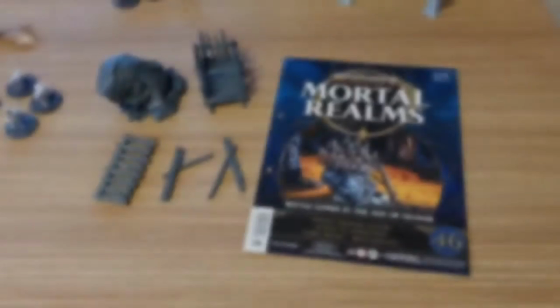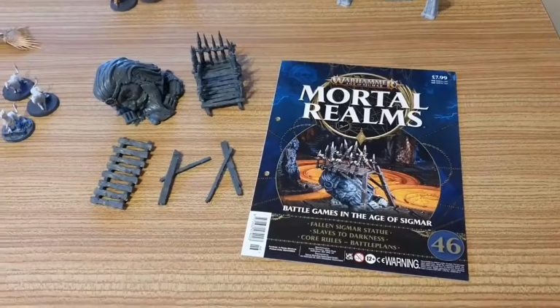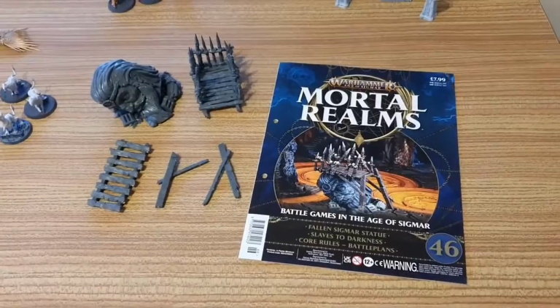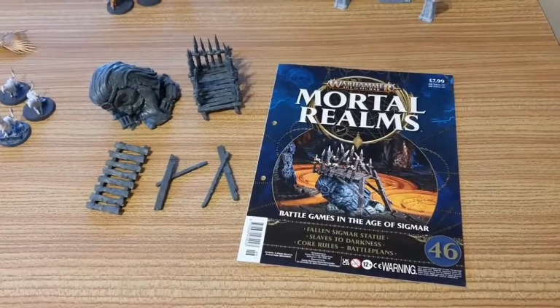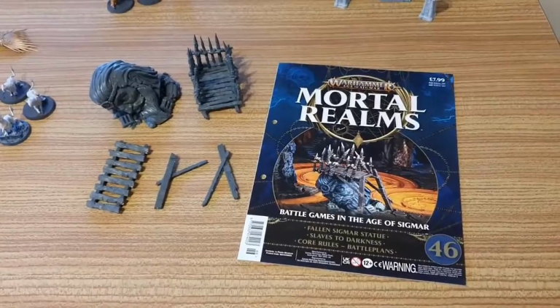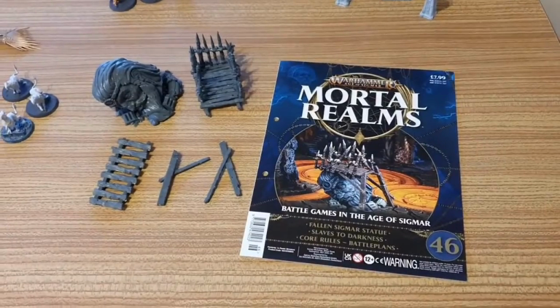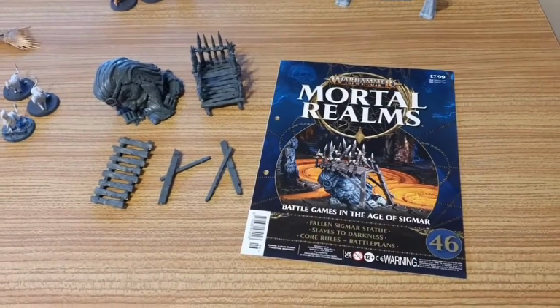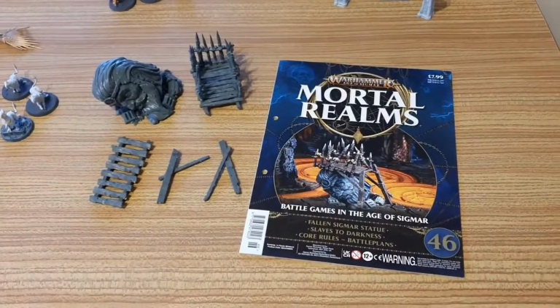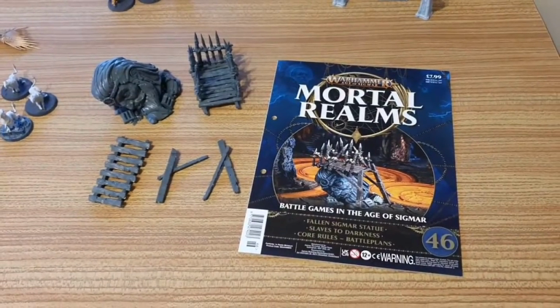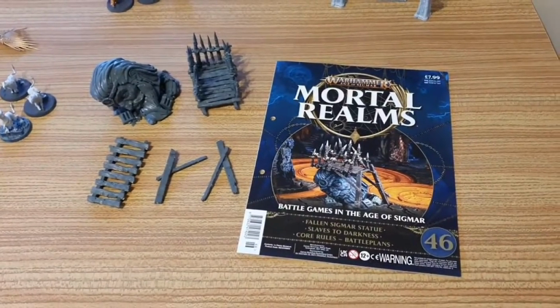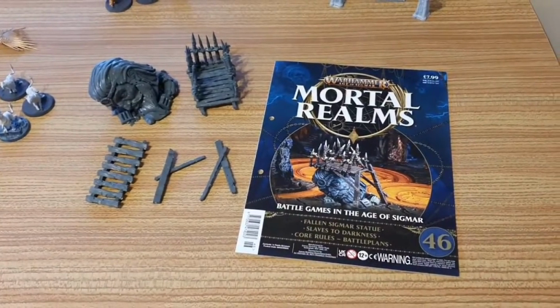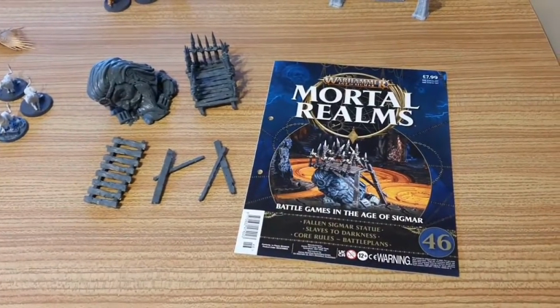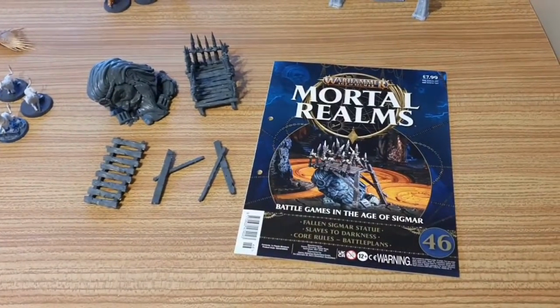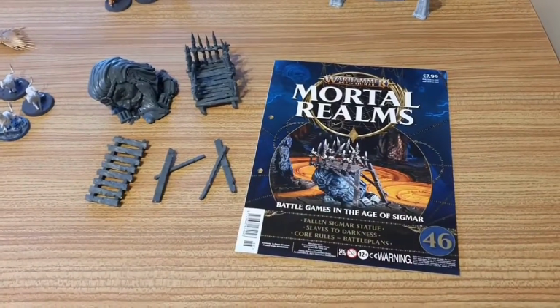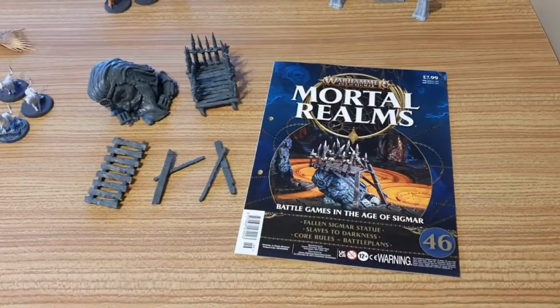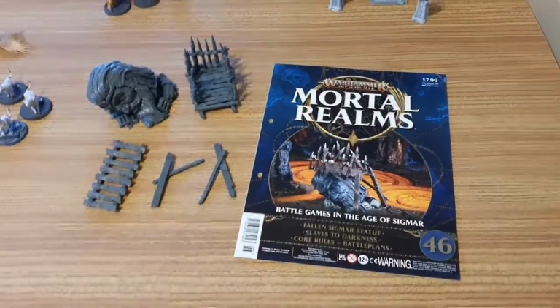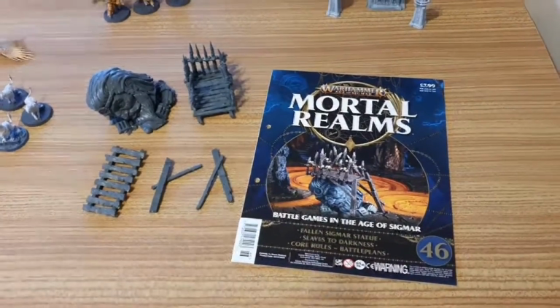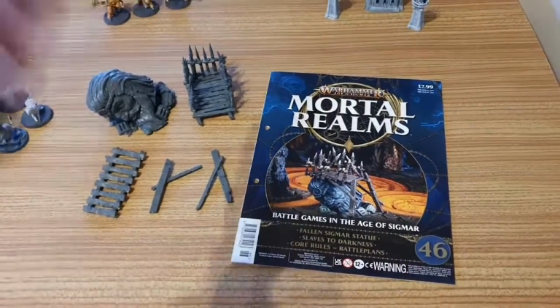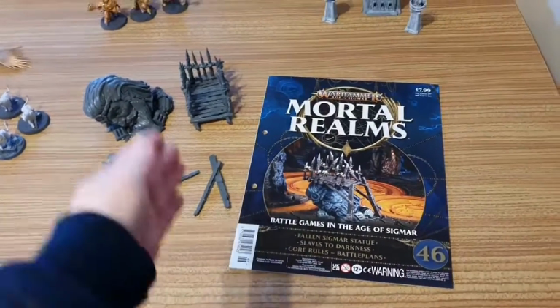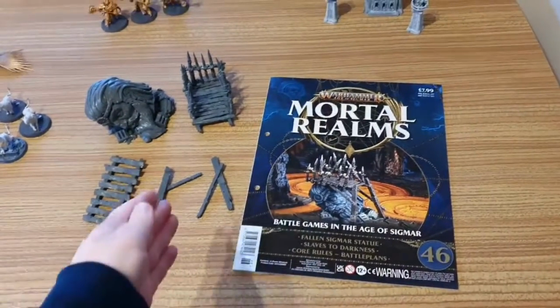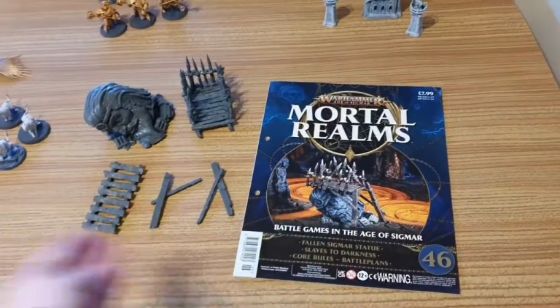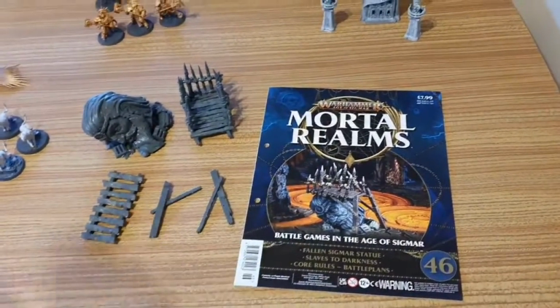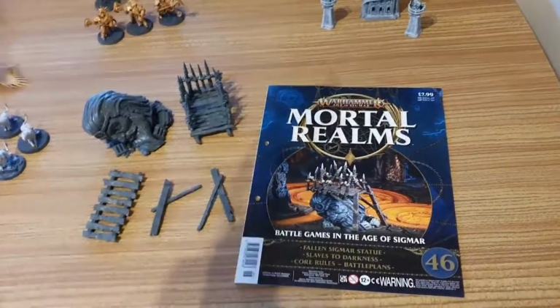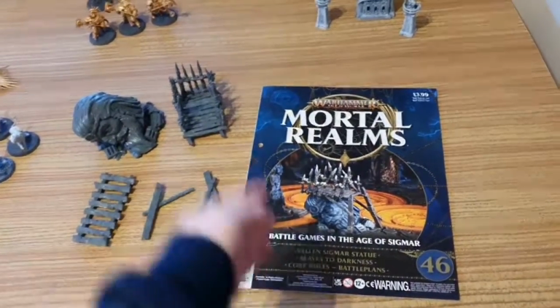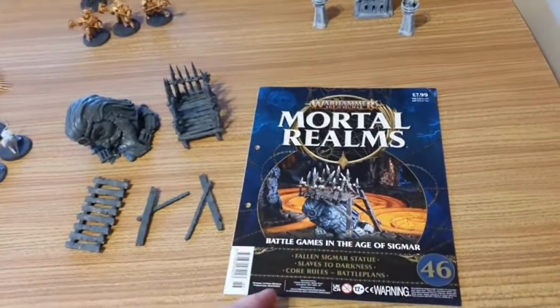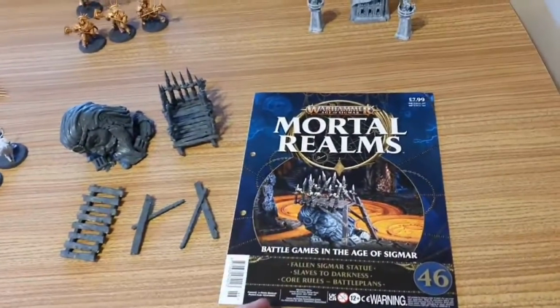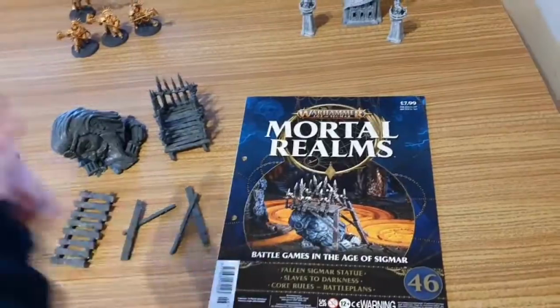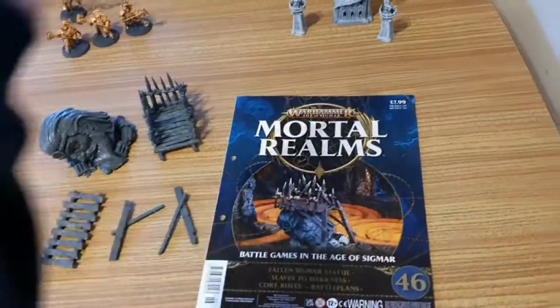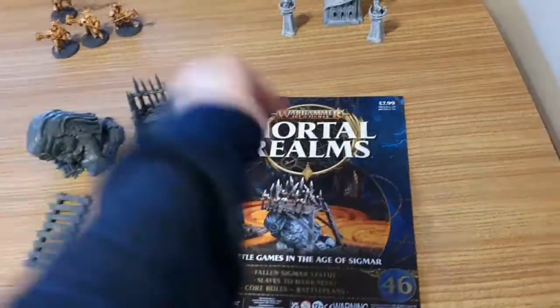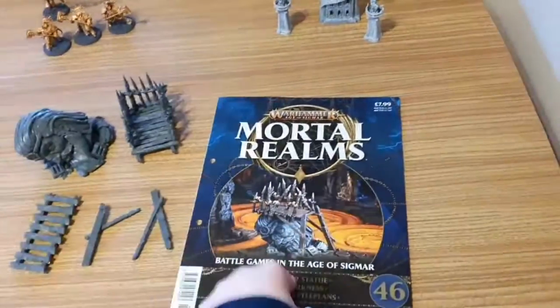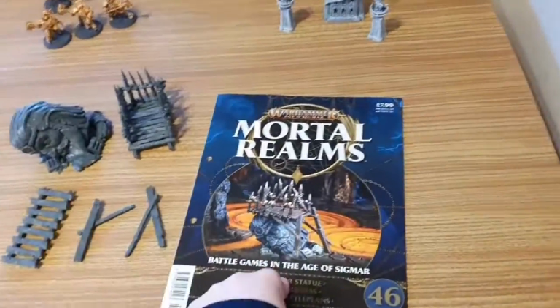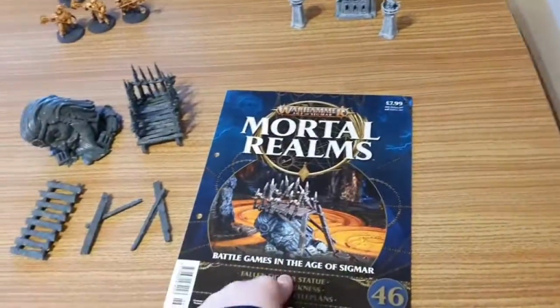Hello YouTube, welcome to my channel Anna Bella. Today I'm doing a Warhammer Age of Sigmar Mortal Realms review, issue 46.